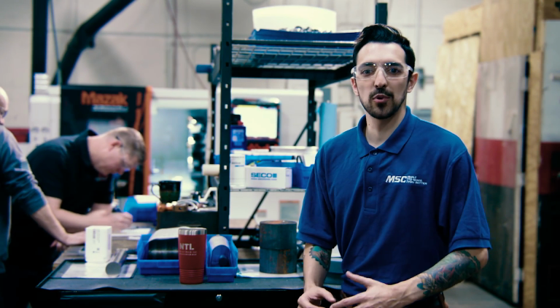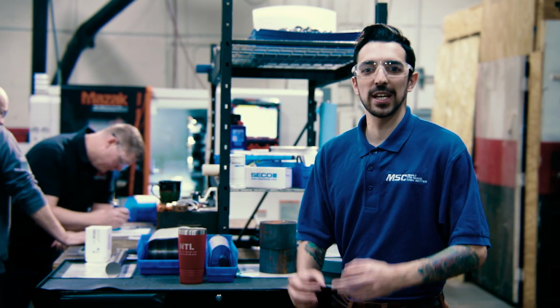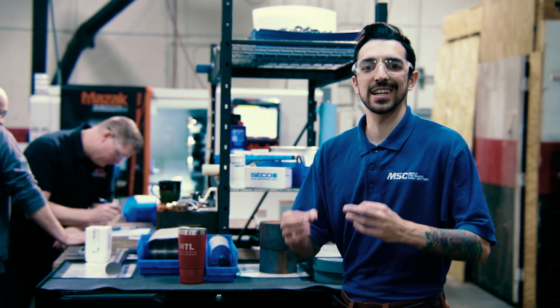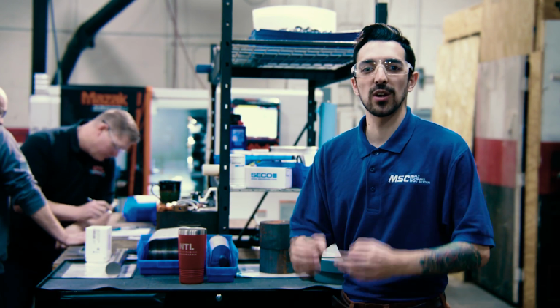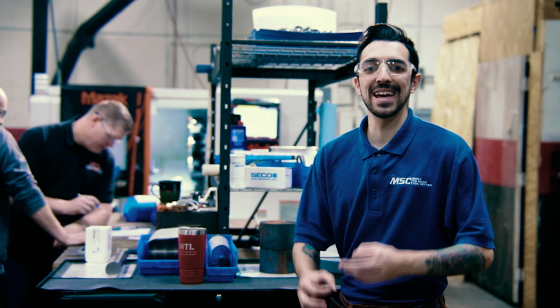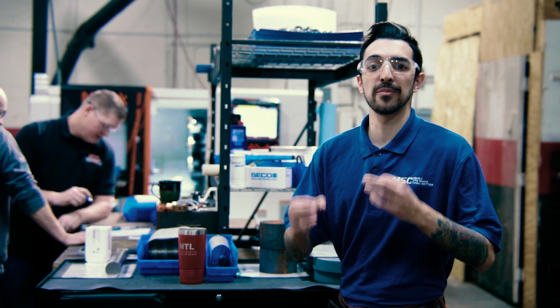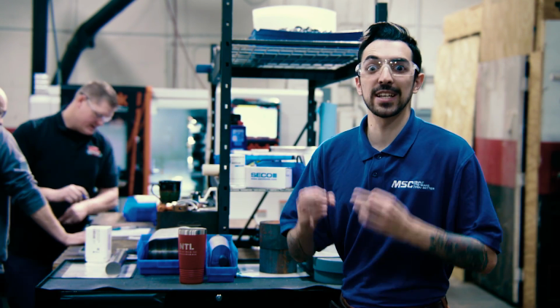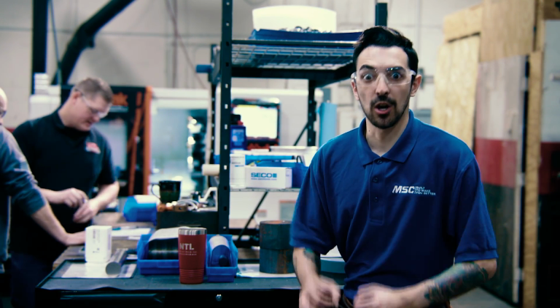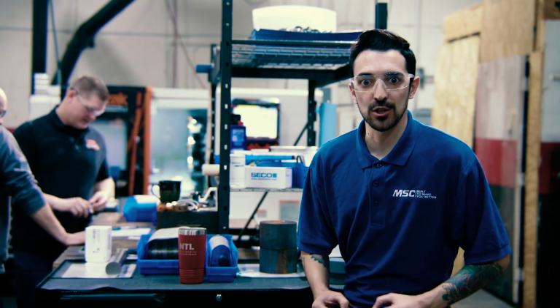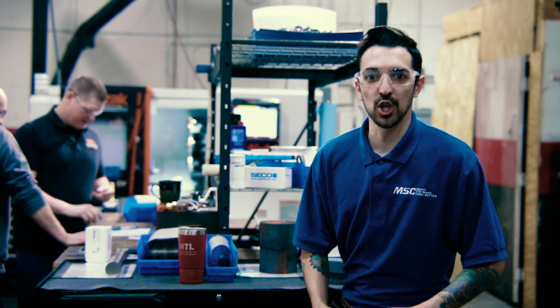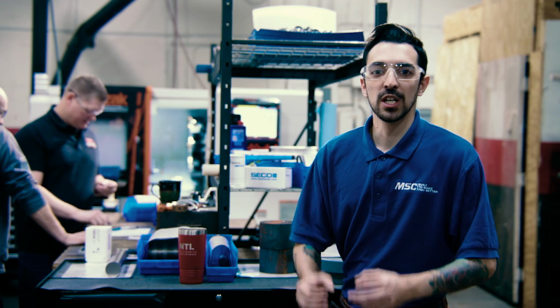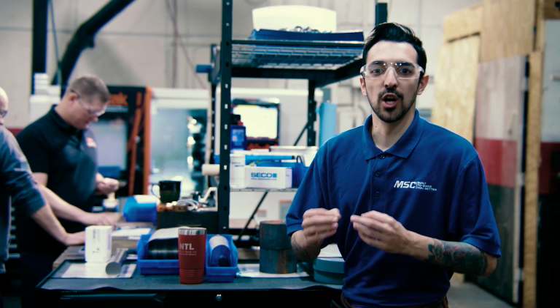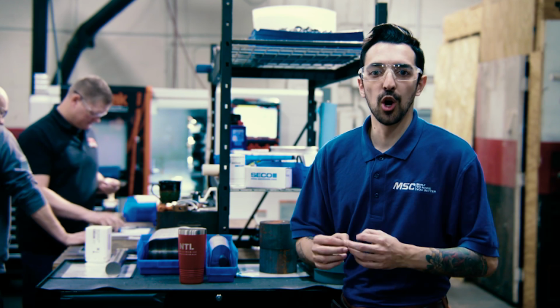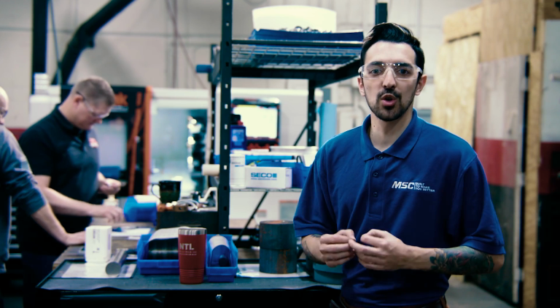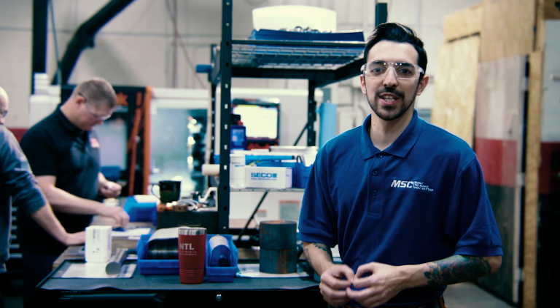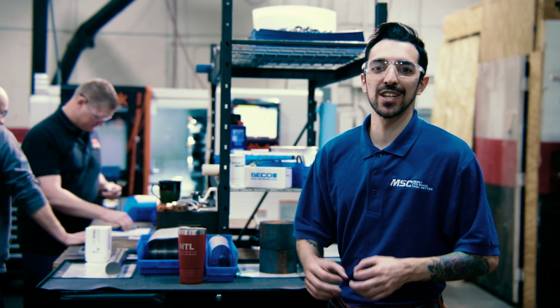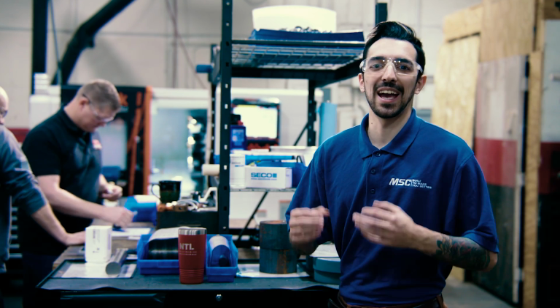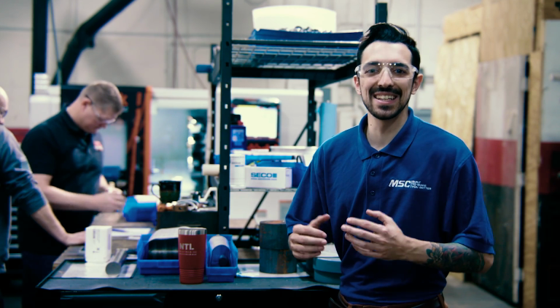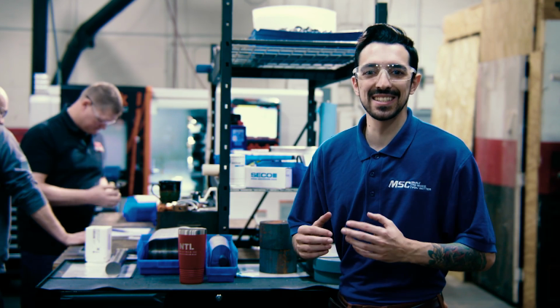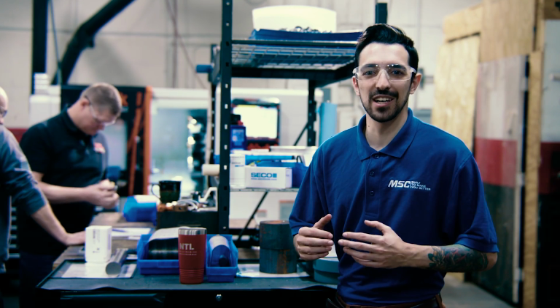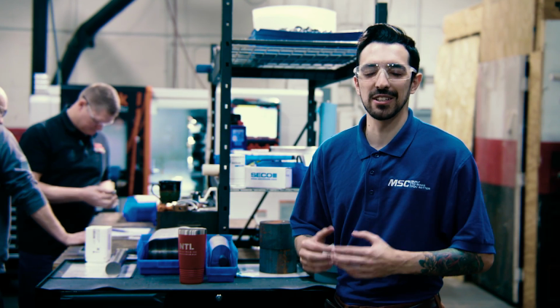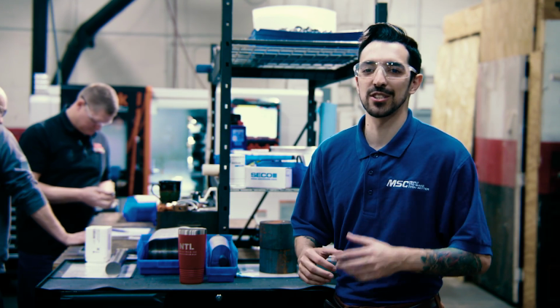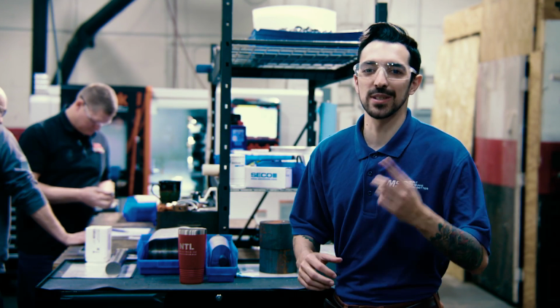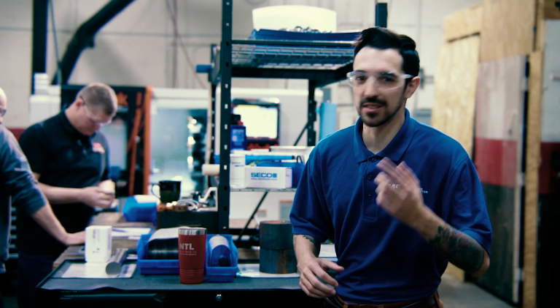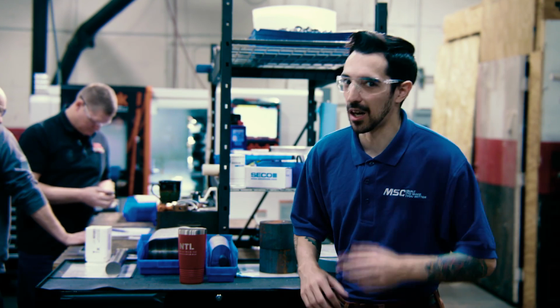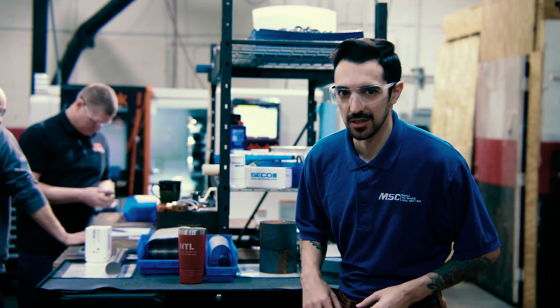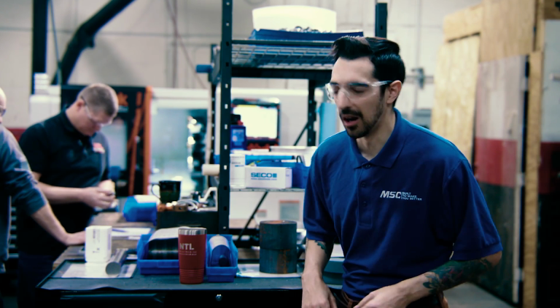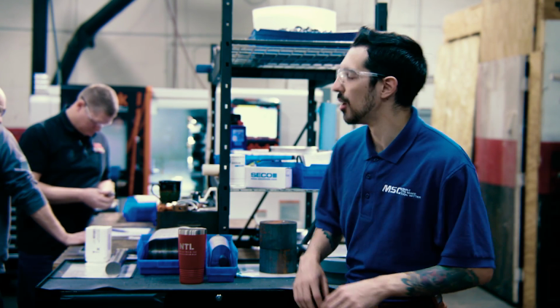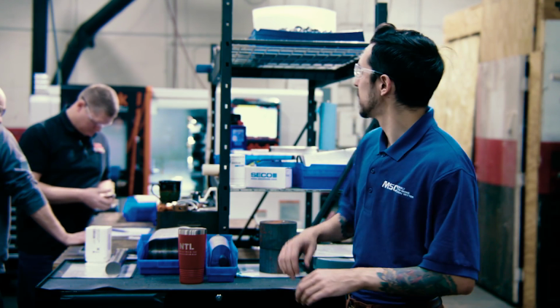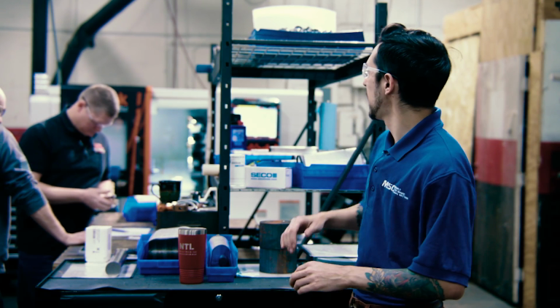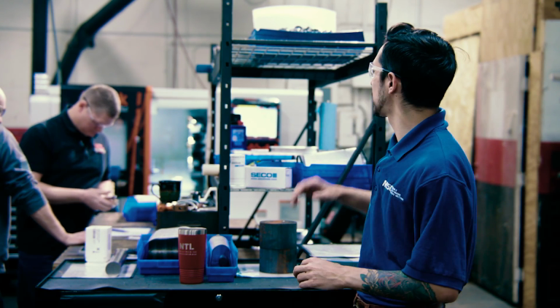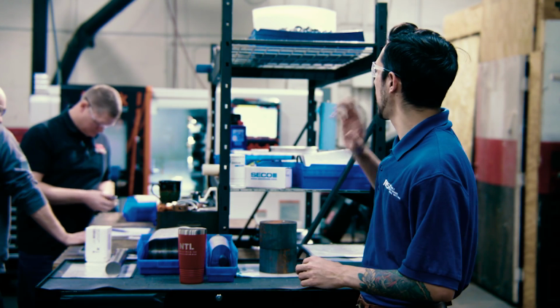I'm bringing Greg McArthur, the owner here at NTL Industries, to talk to y'all.